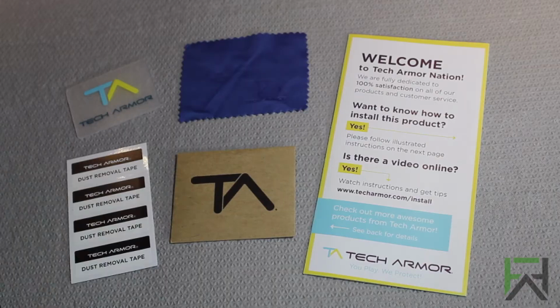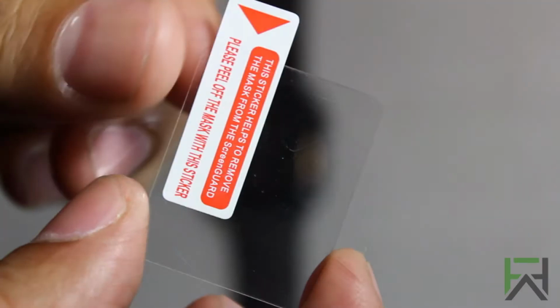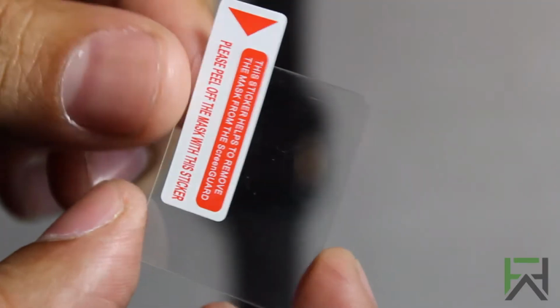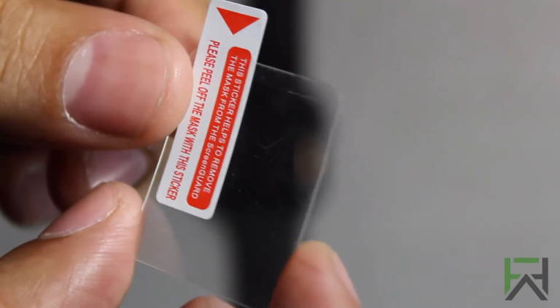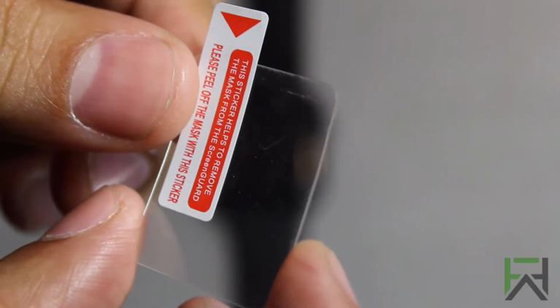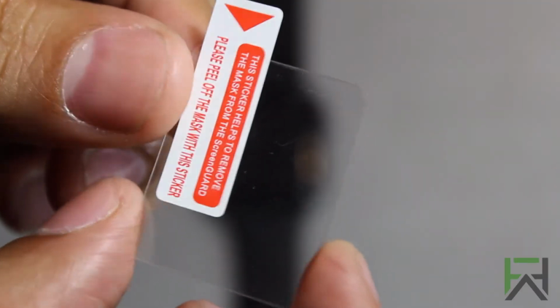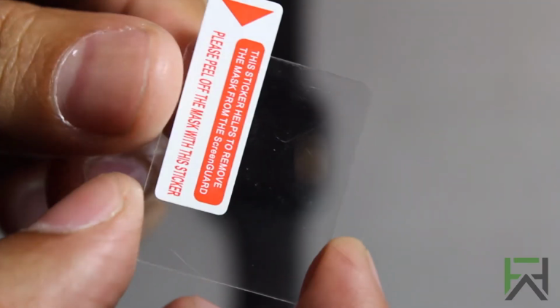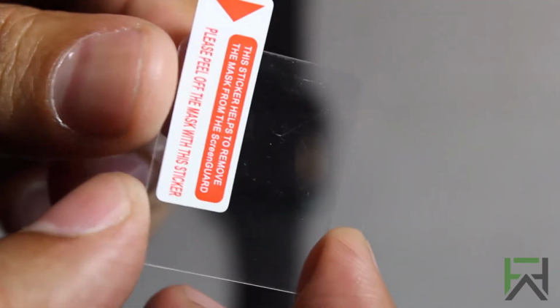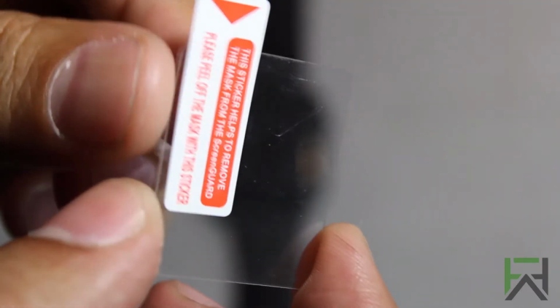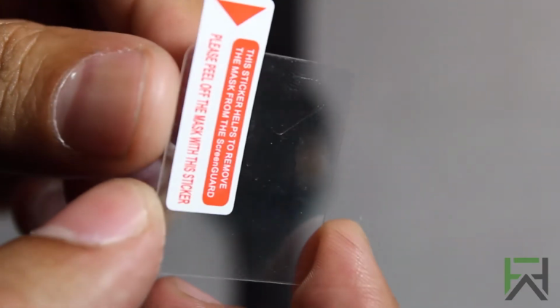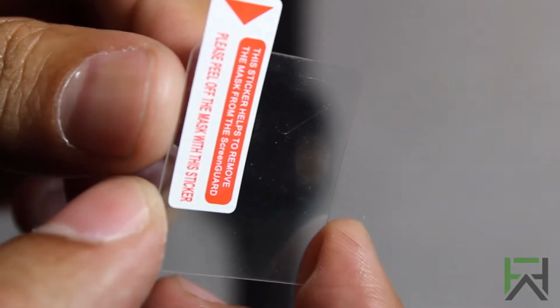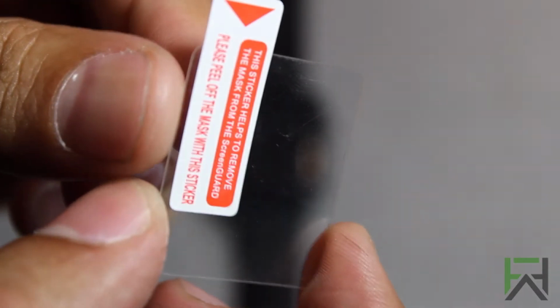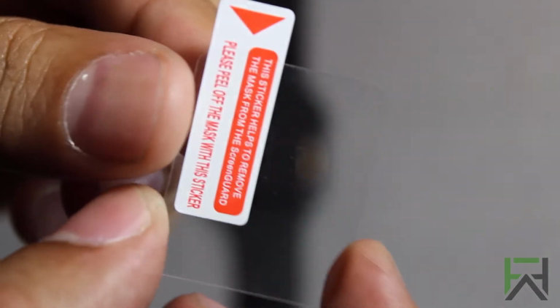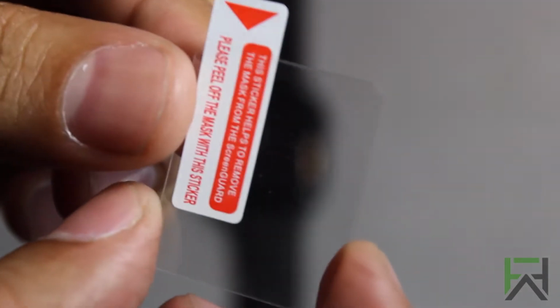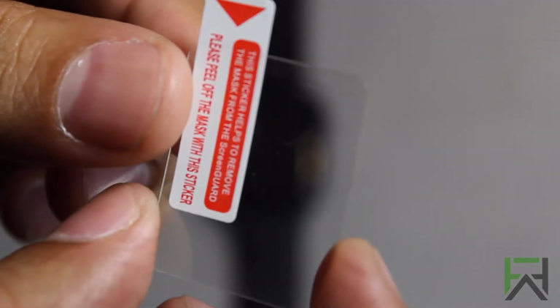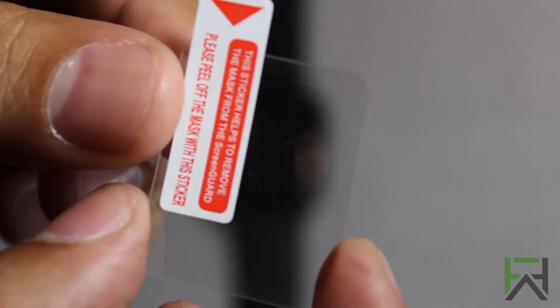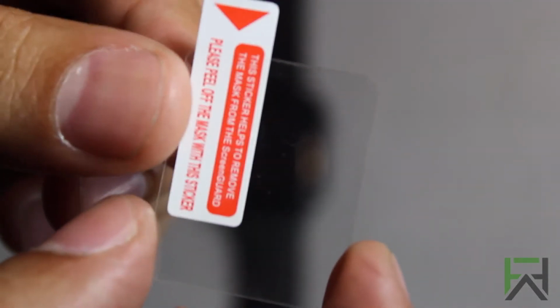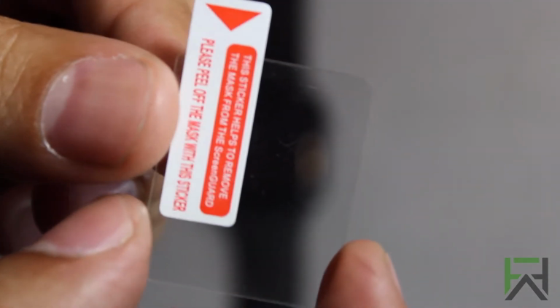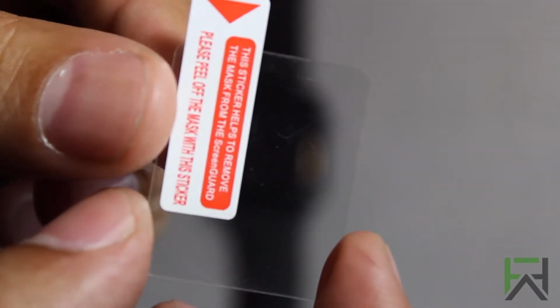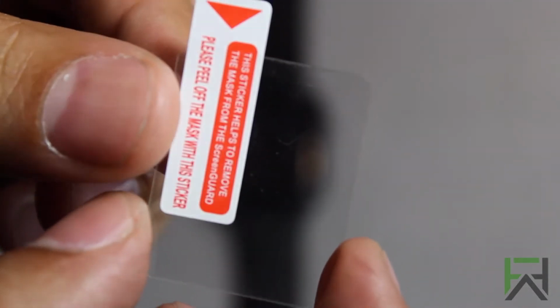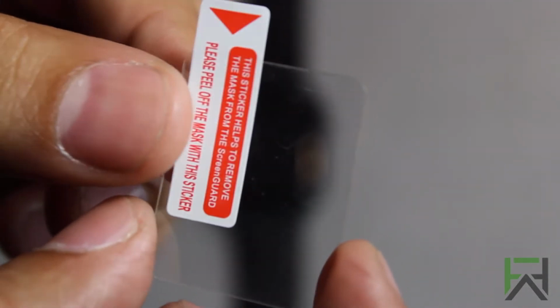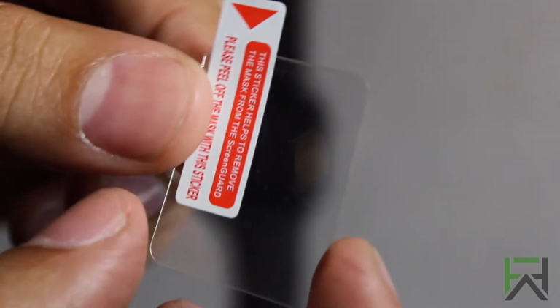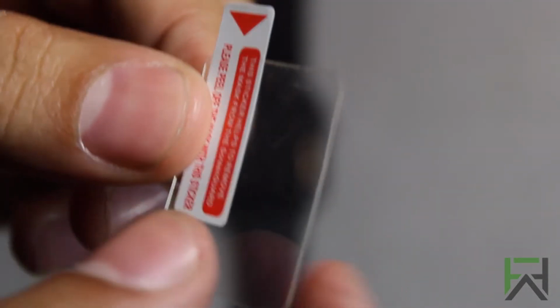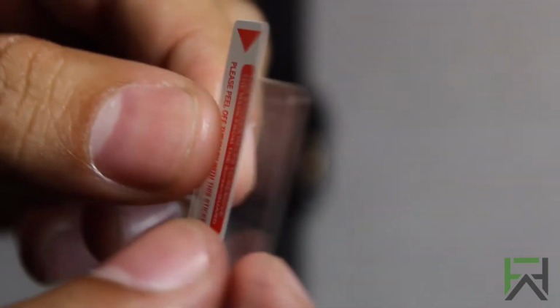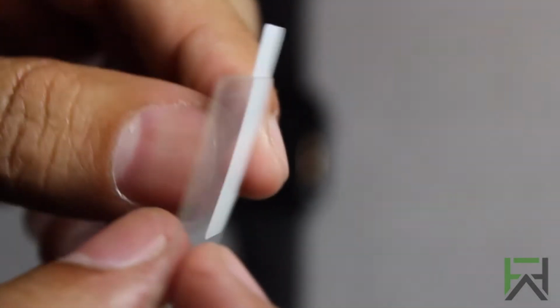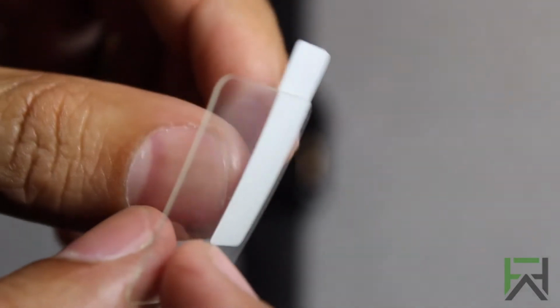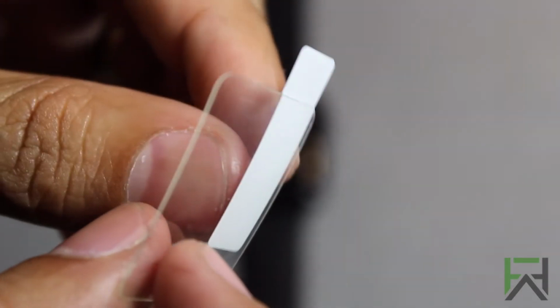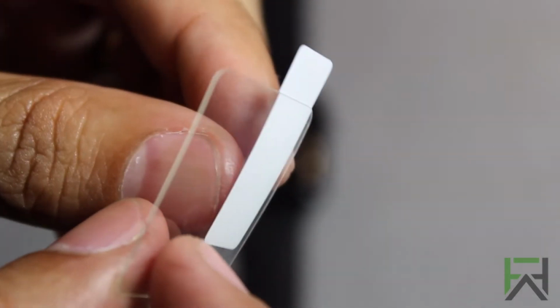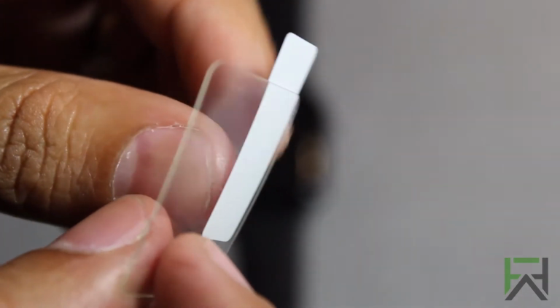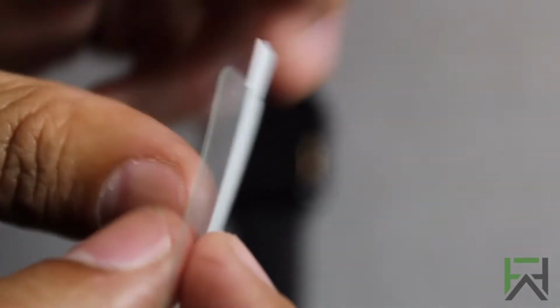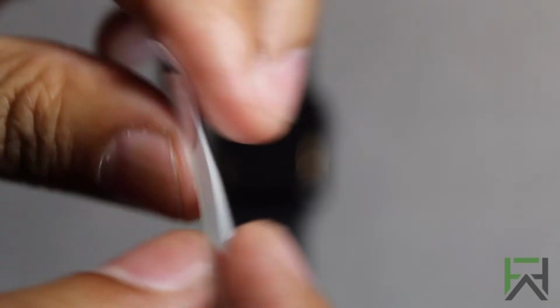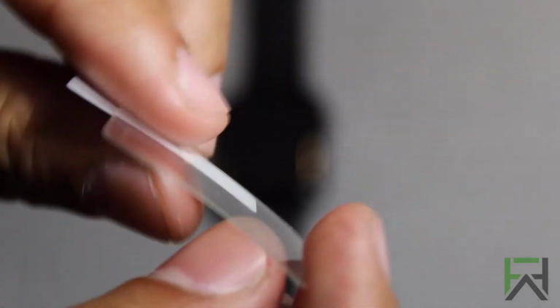Here's a quick look at the screen protector, which TechArmor is calling FlexiGlass.